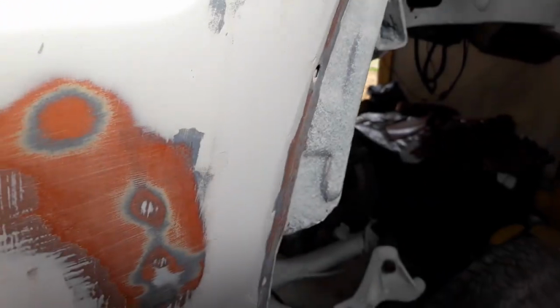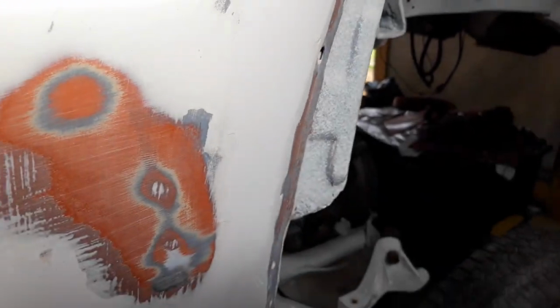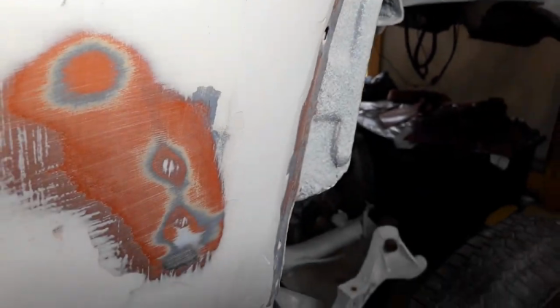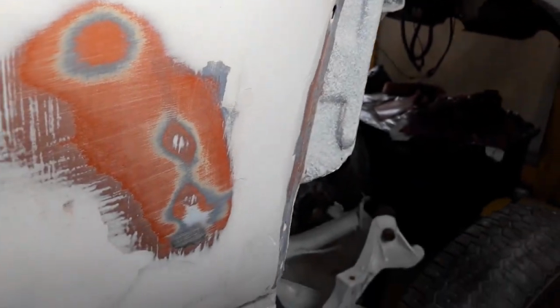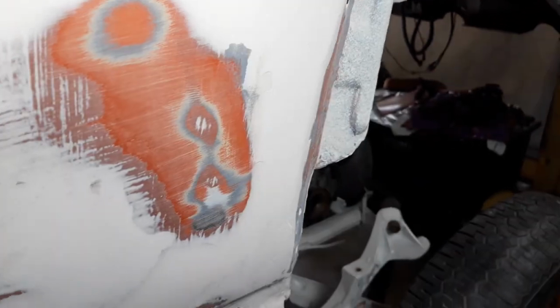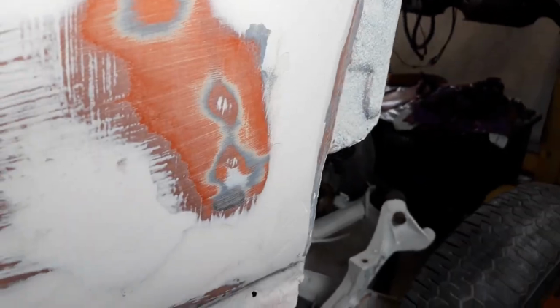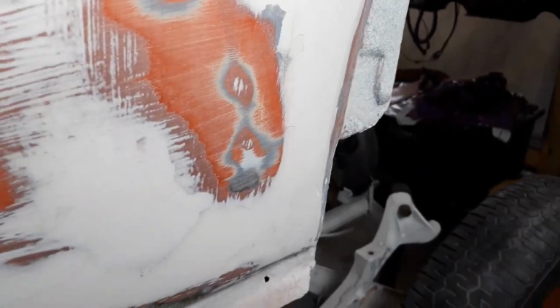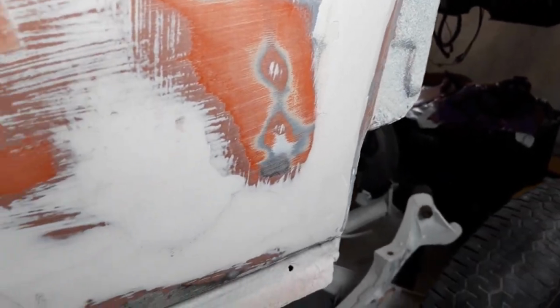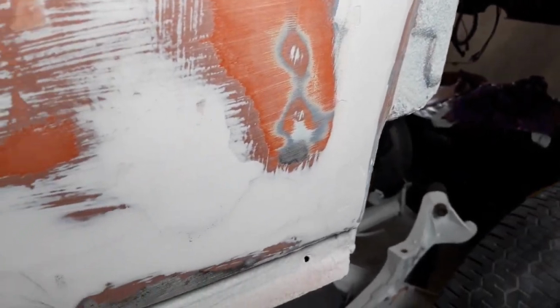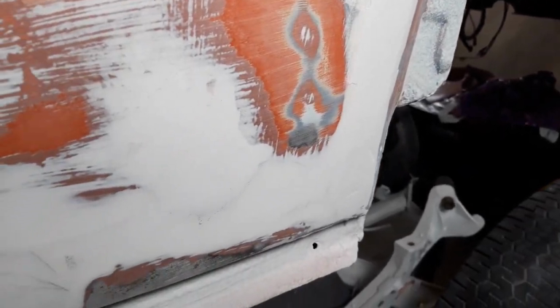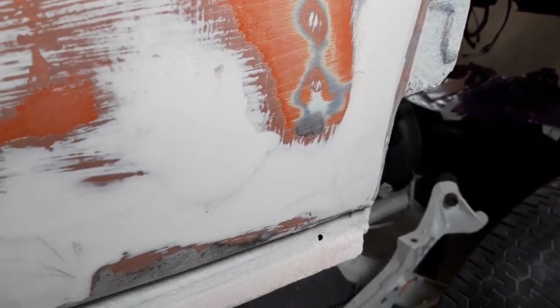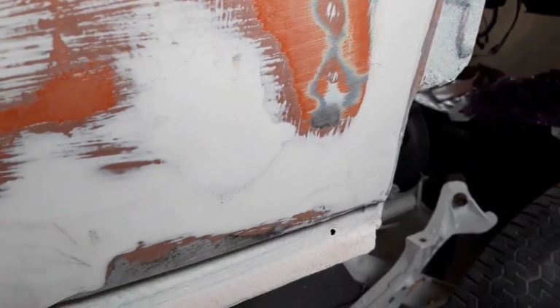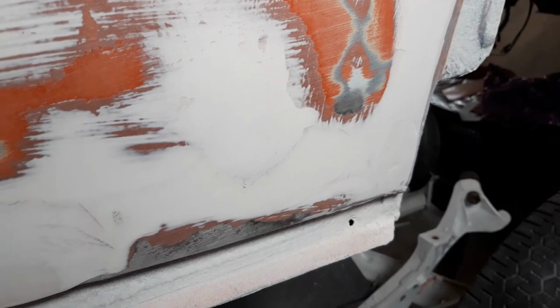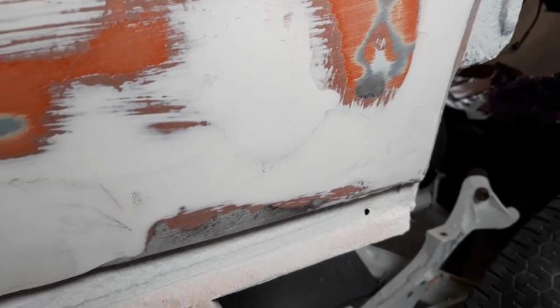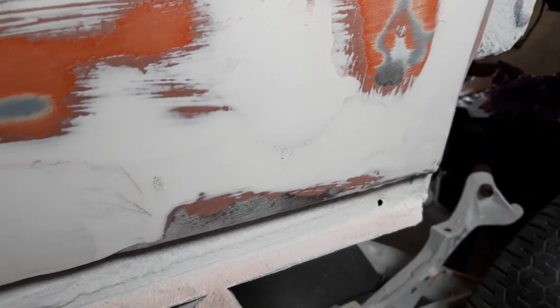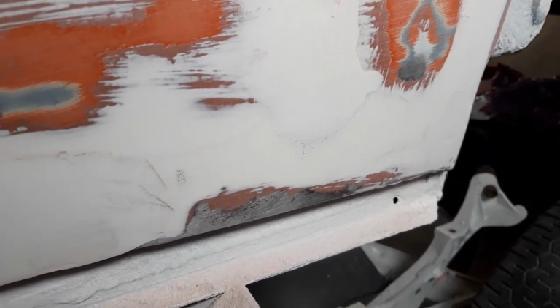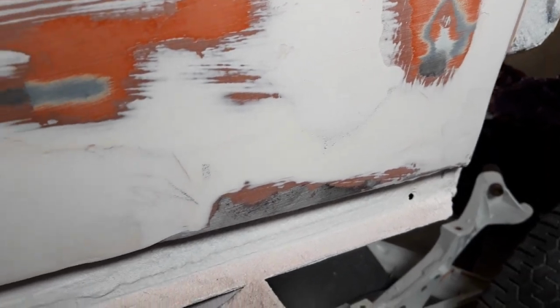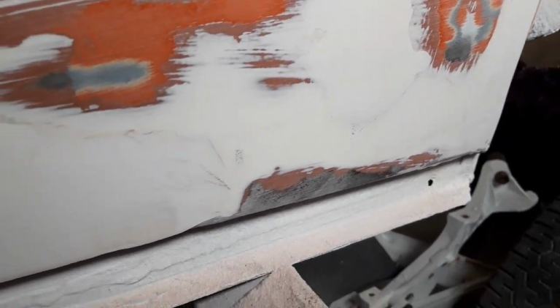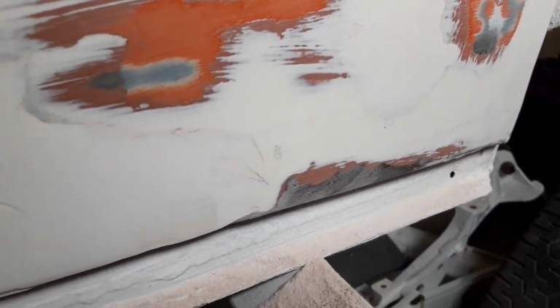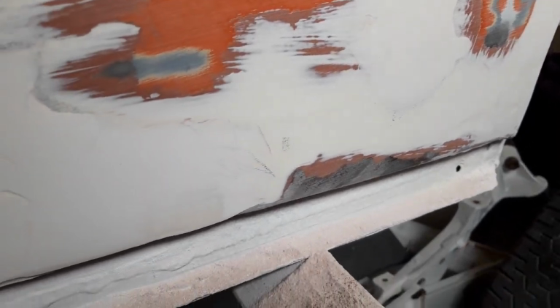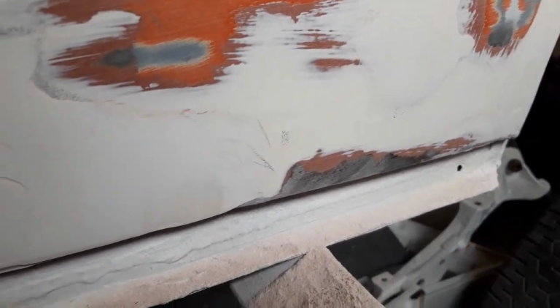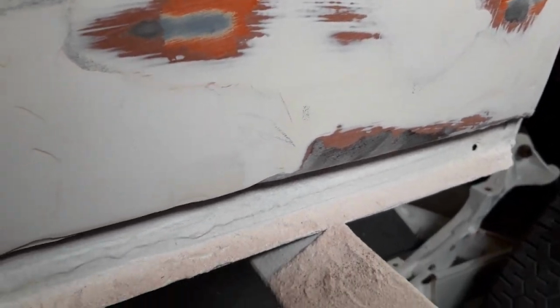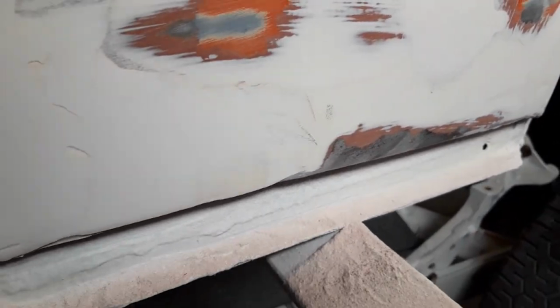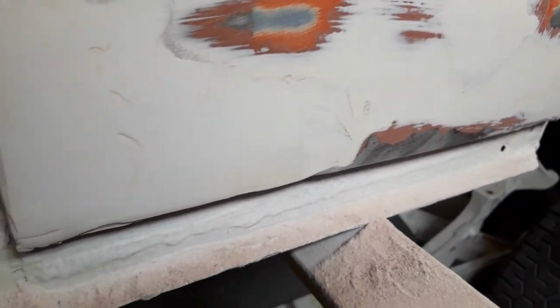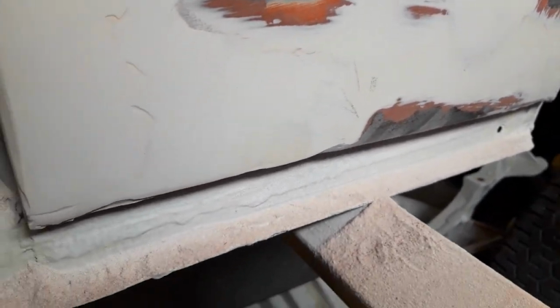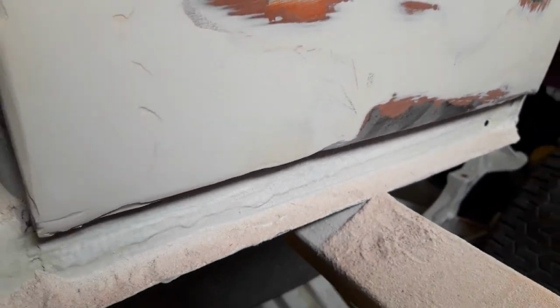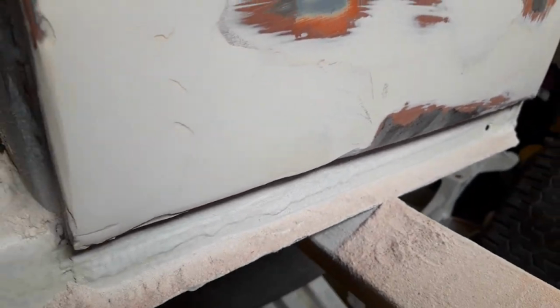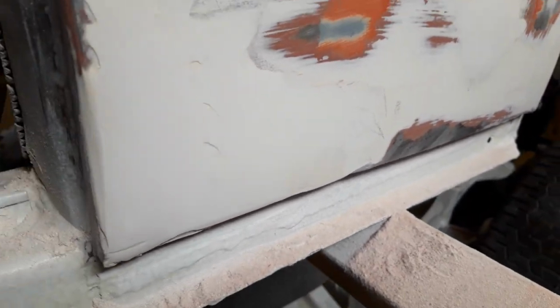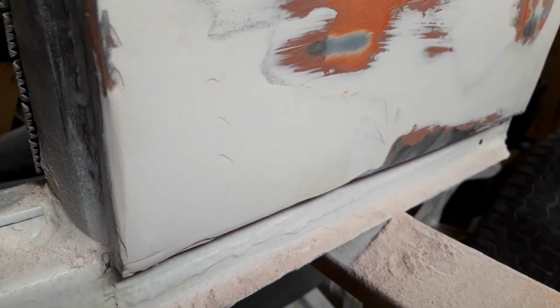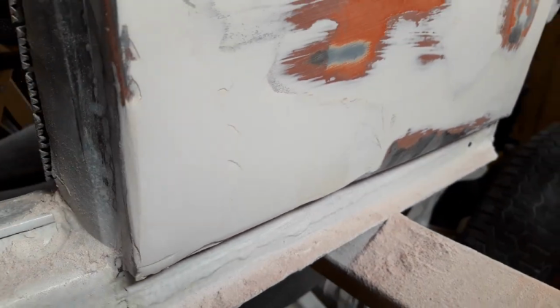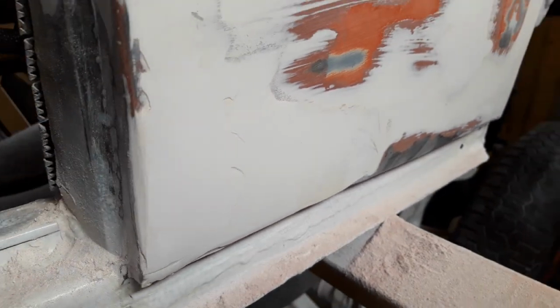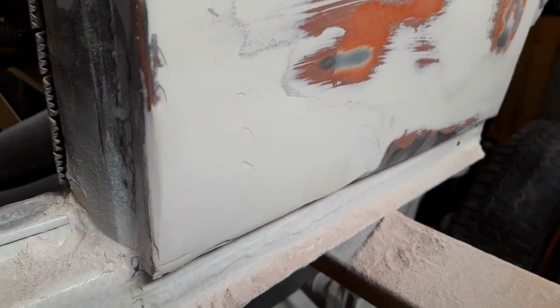The rest of the panel is original. Not too bad, just the lower section down here. Just a little bit — not great.